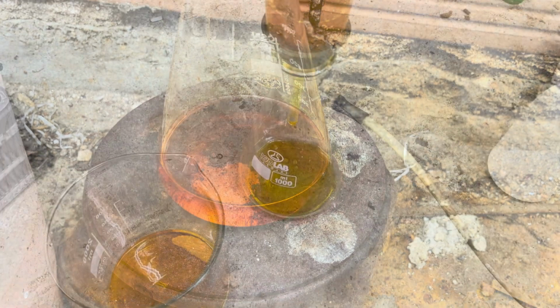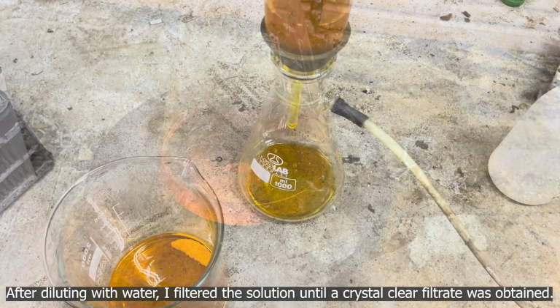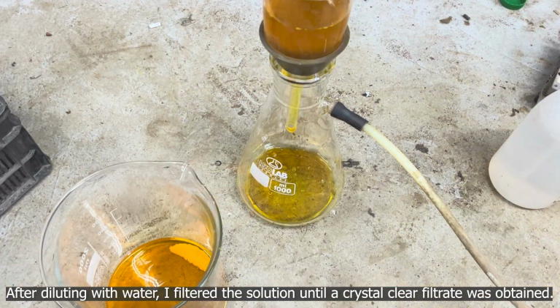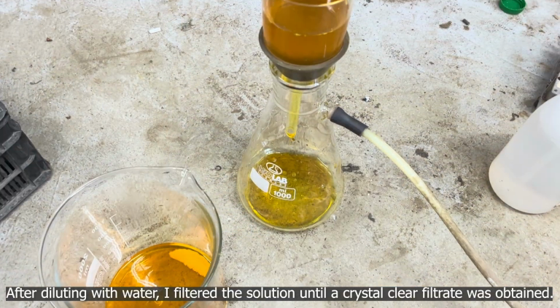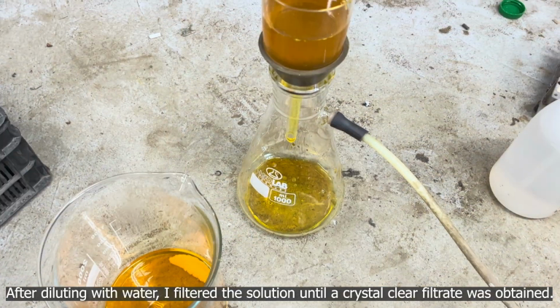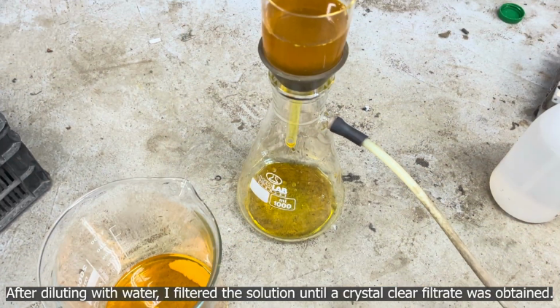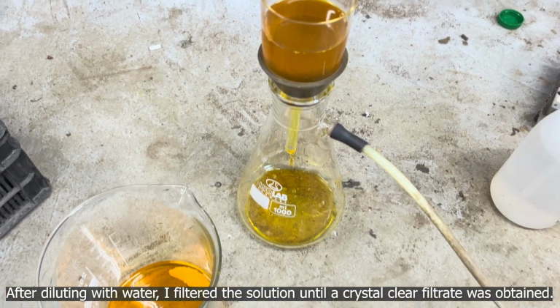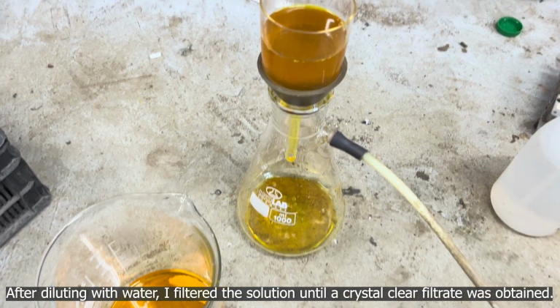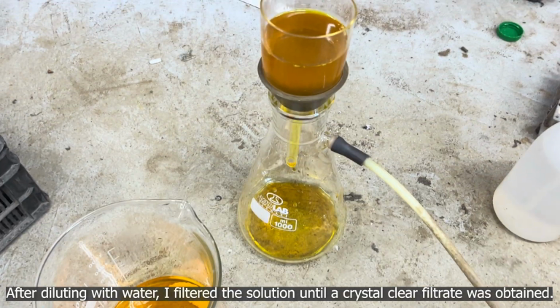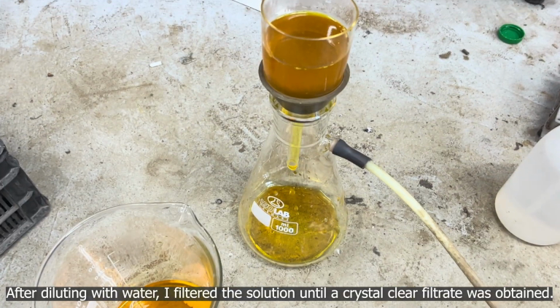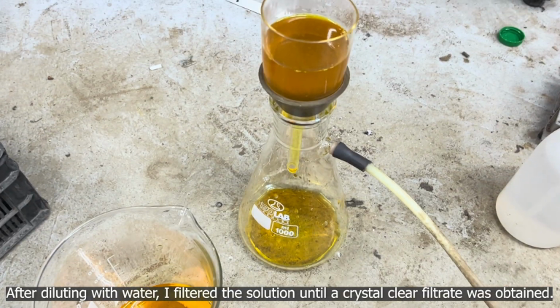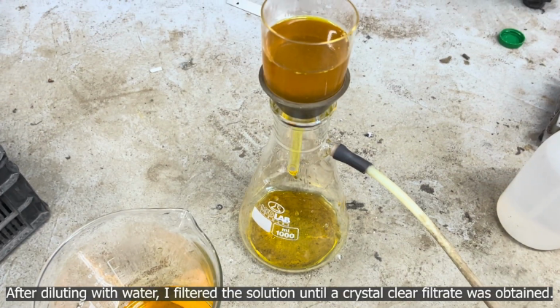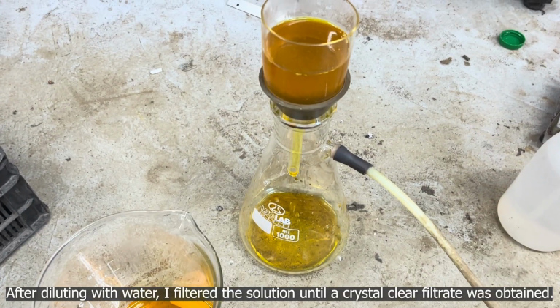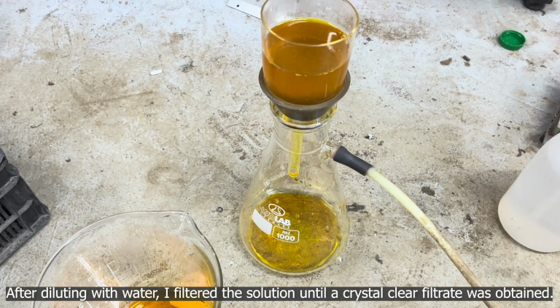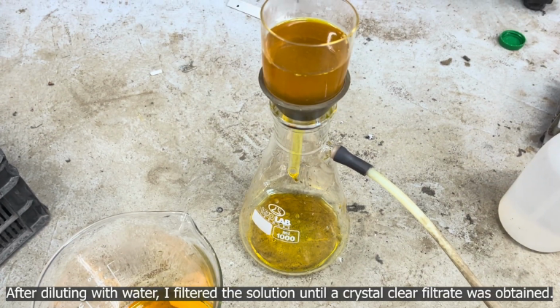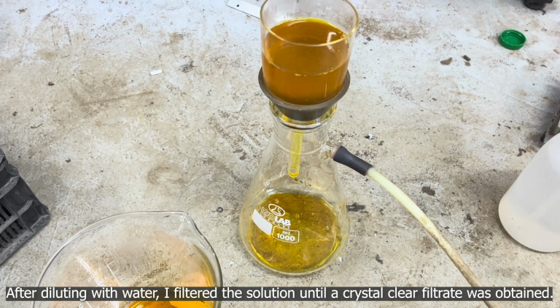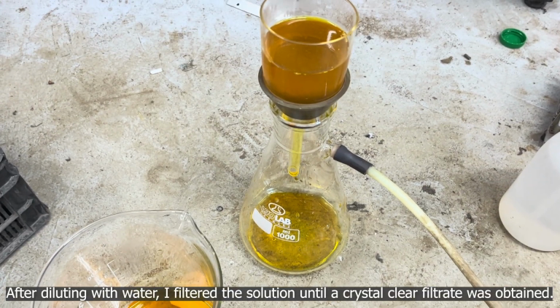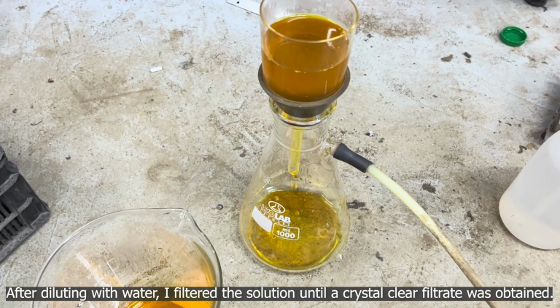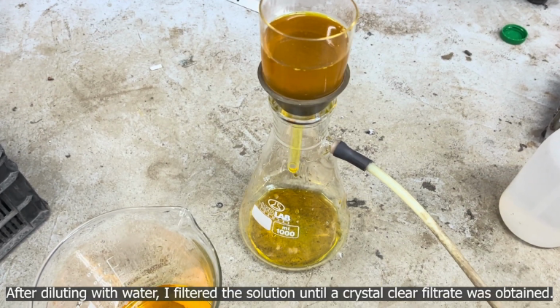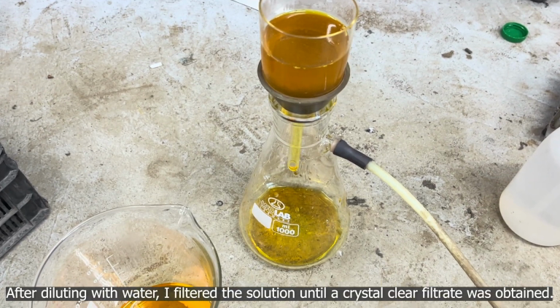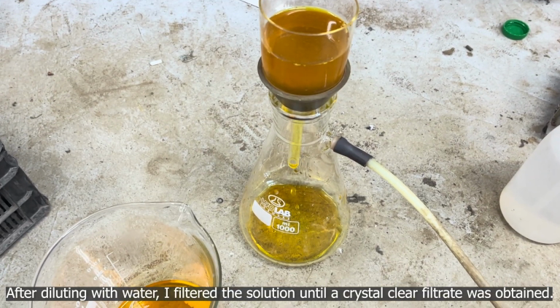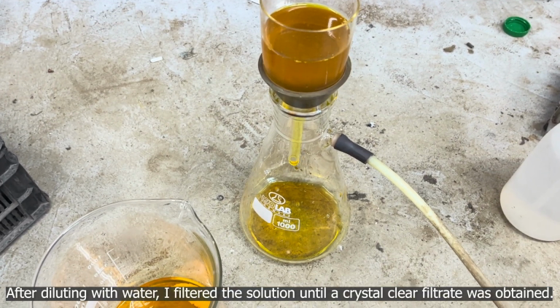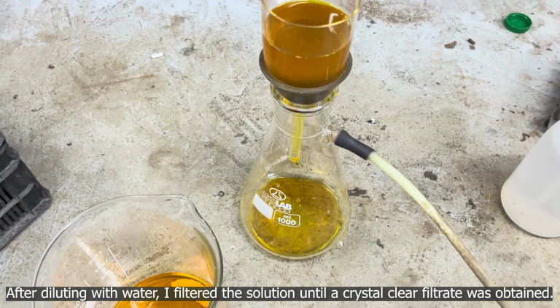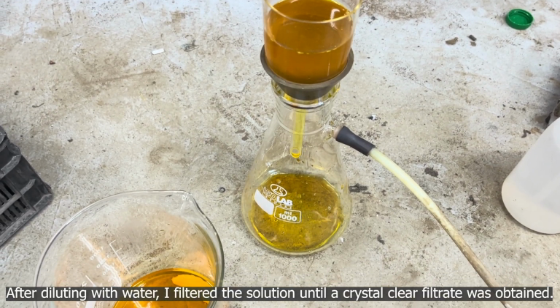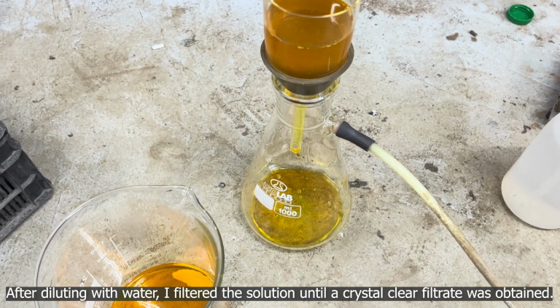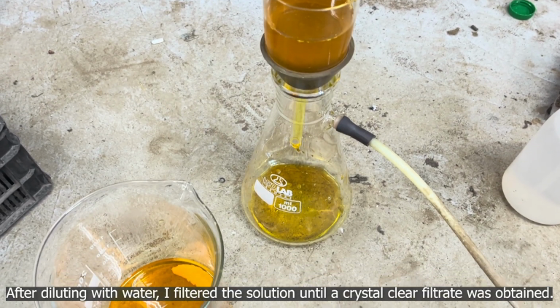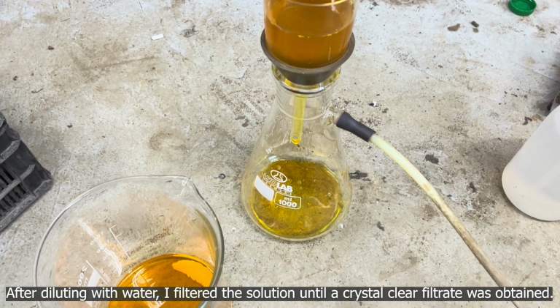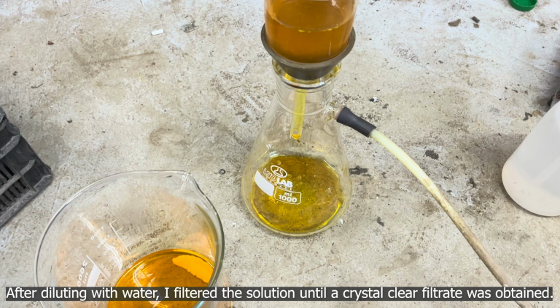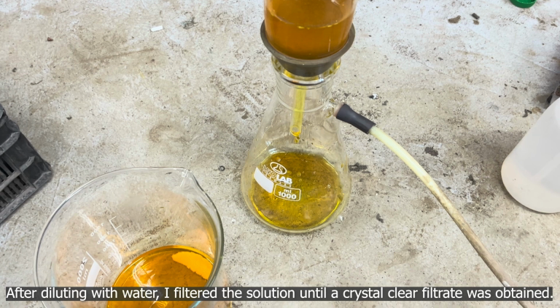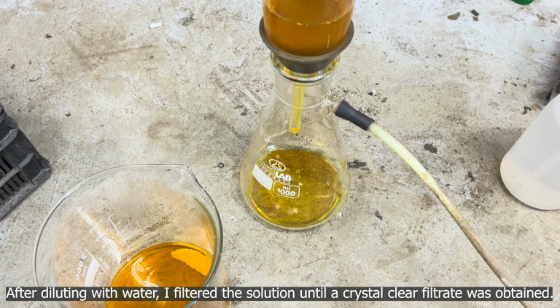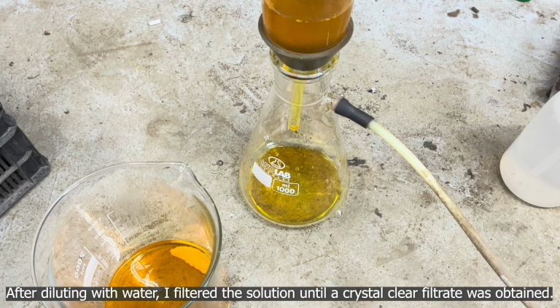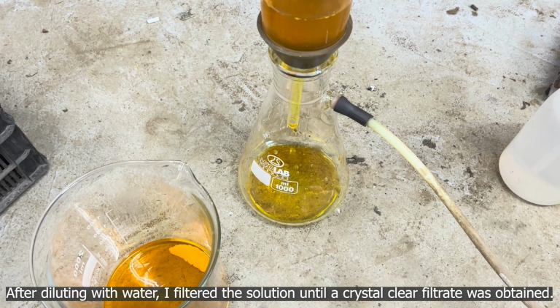After diluting with water, I filtered the solution until a crystal clear filtrate was obtained.